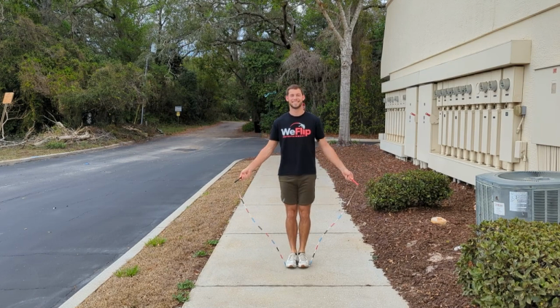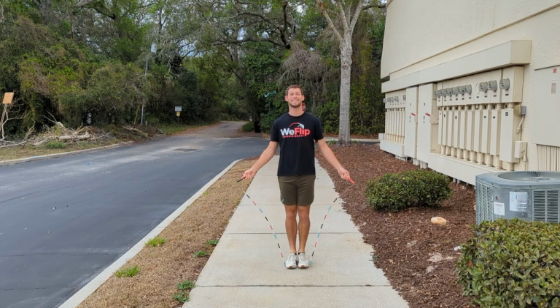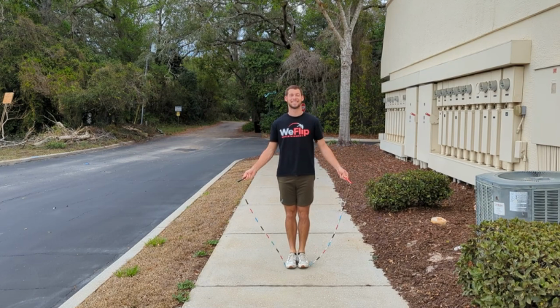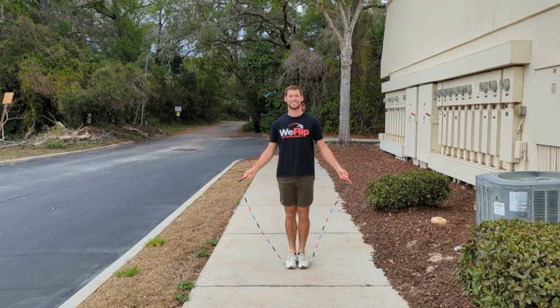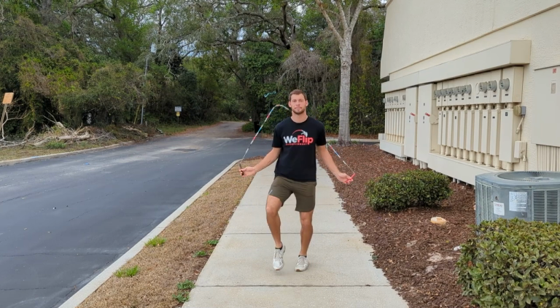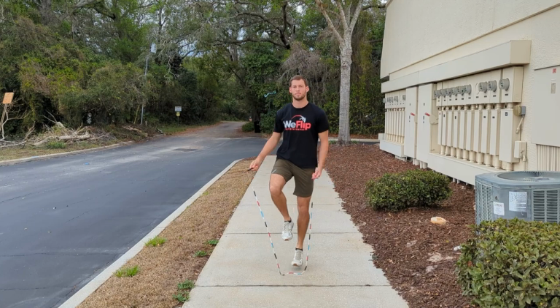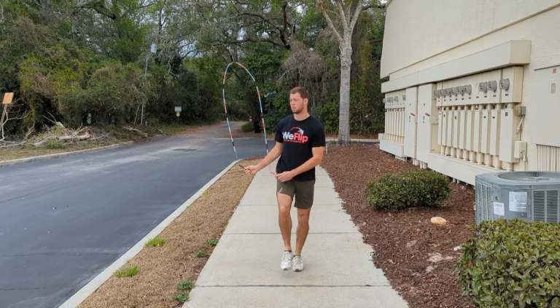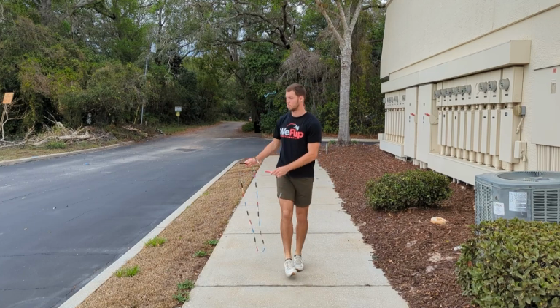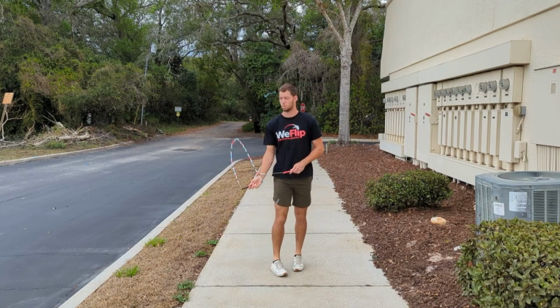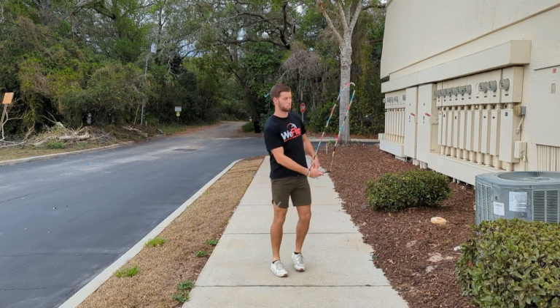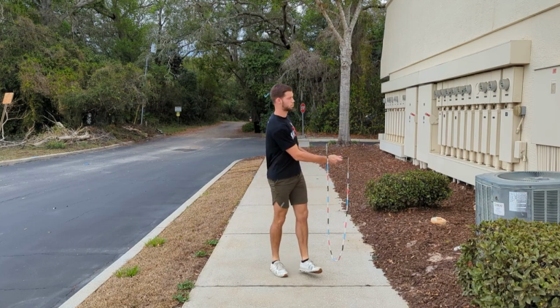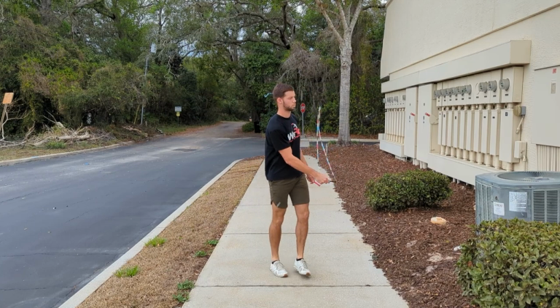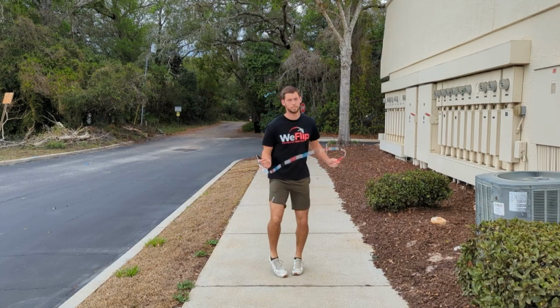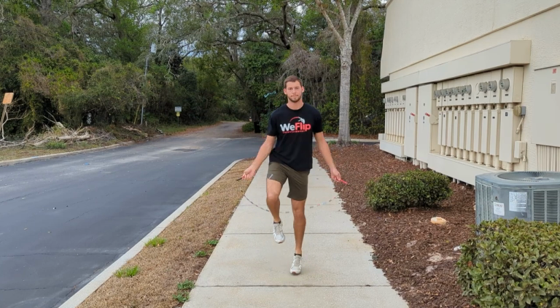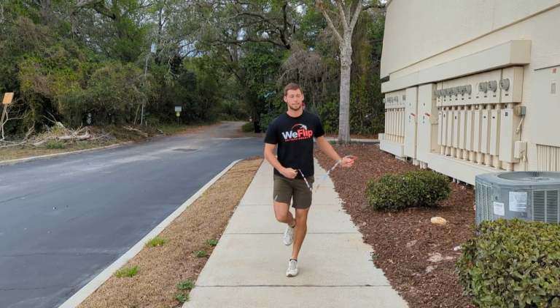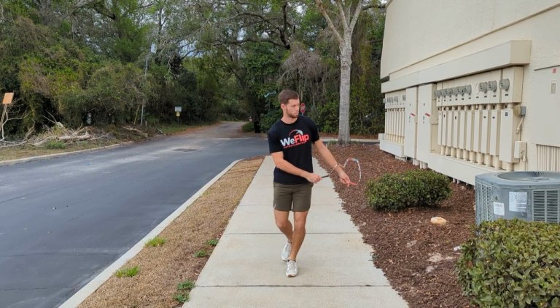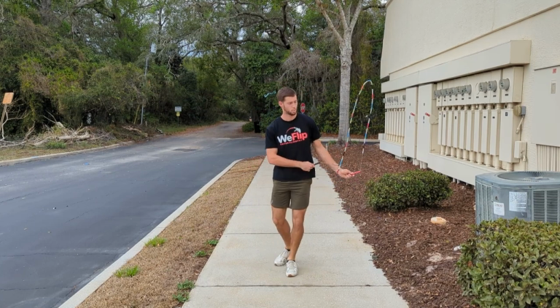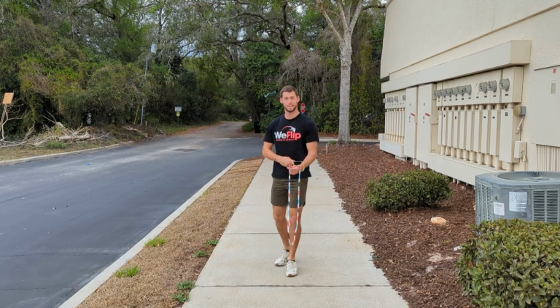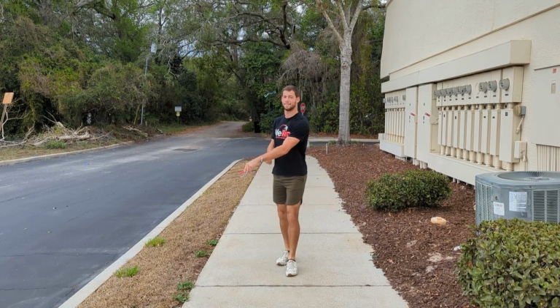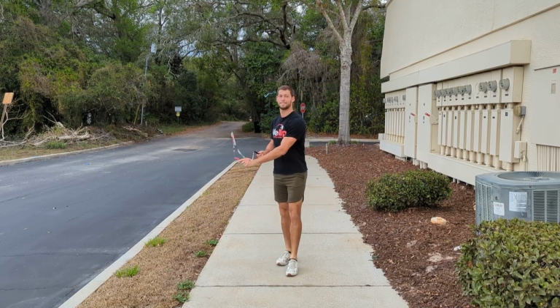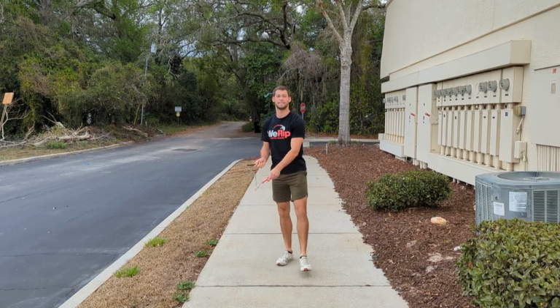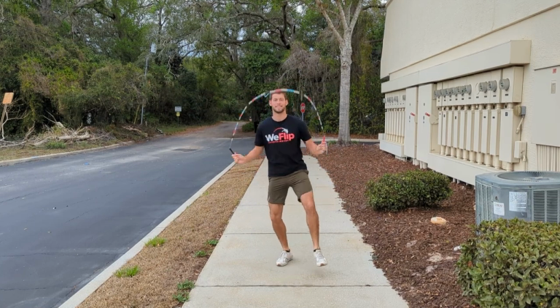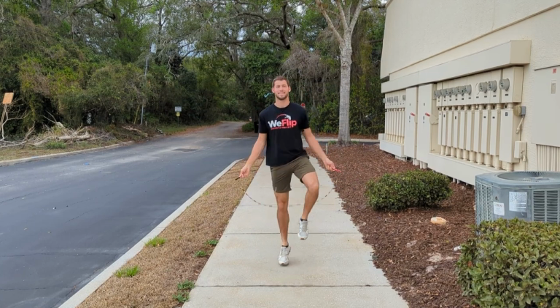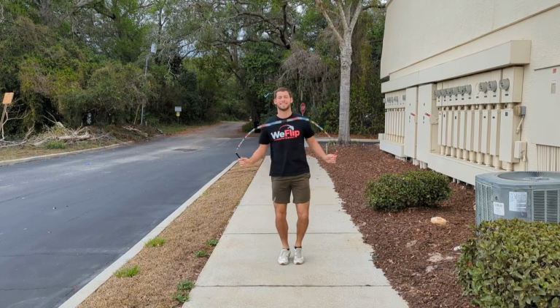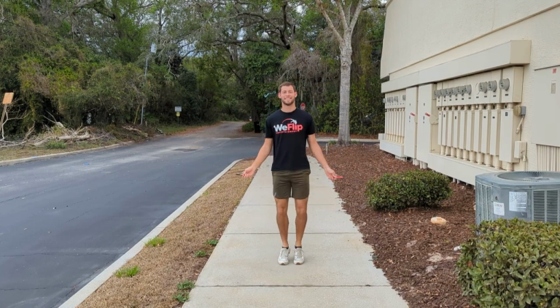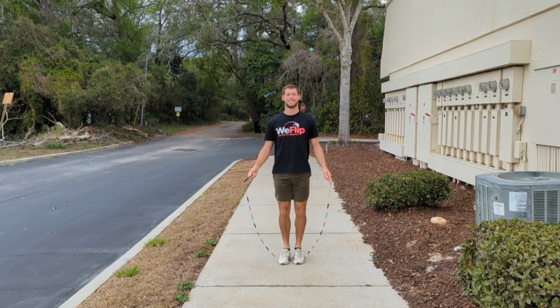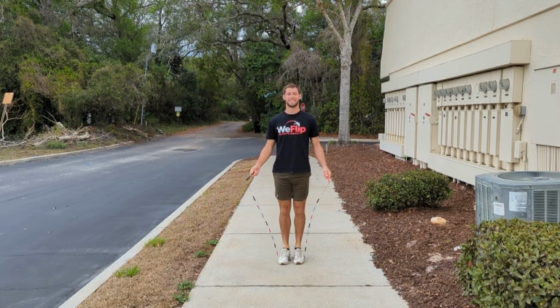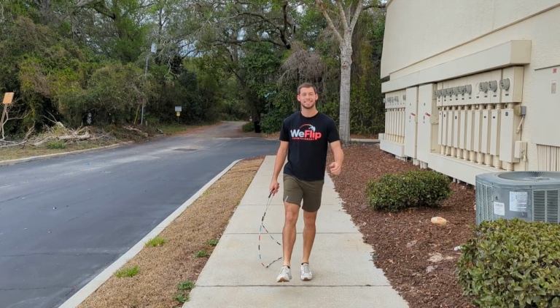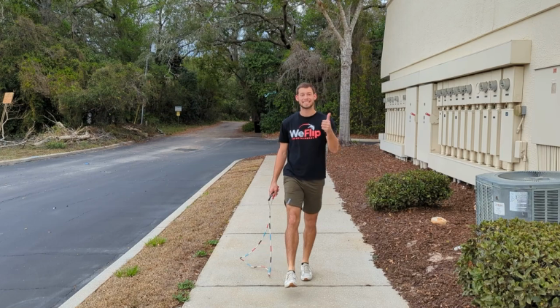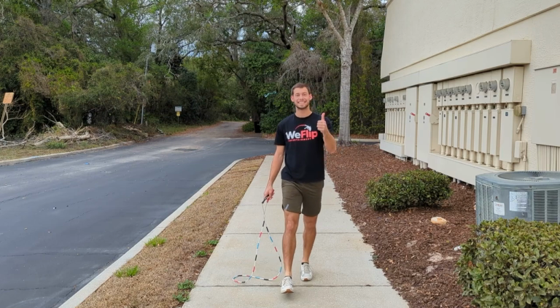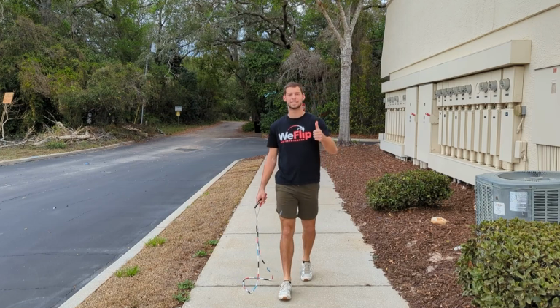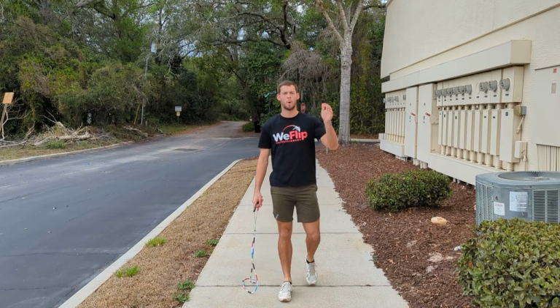And as an added challenge, you can try it backwards. Thanks for watching everybody. Hope you enjoyed today's tutorial.